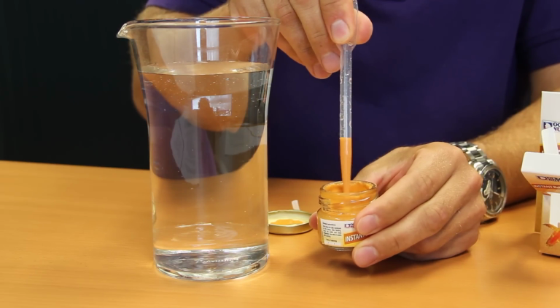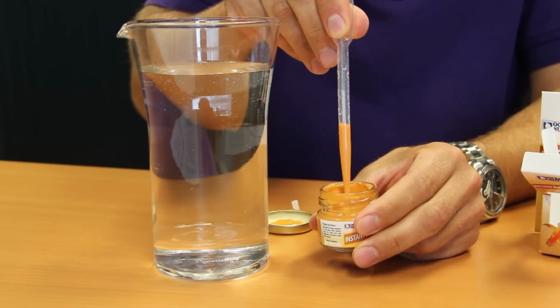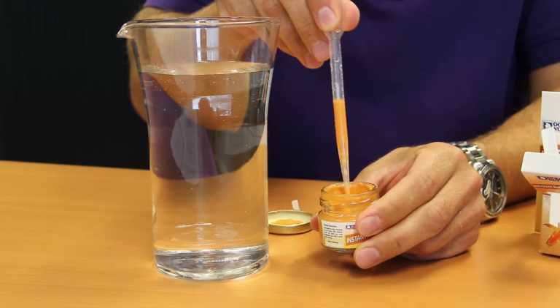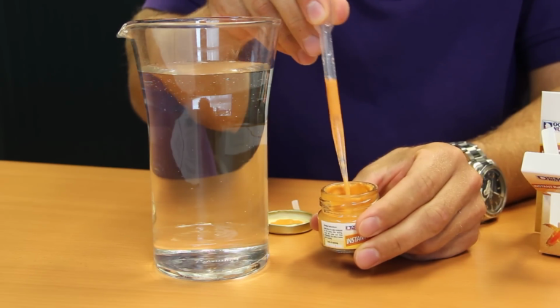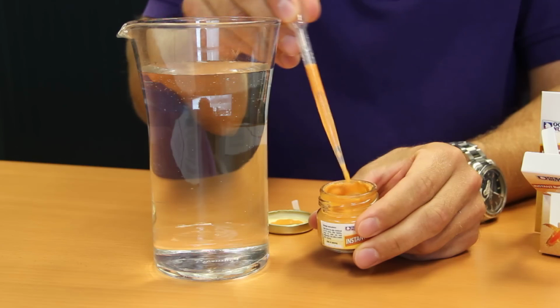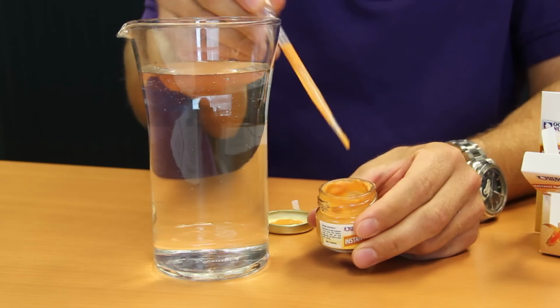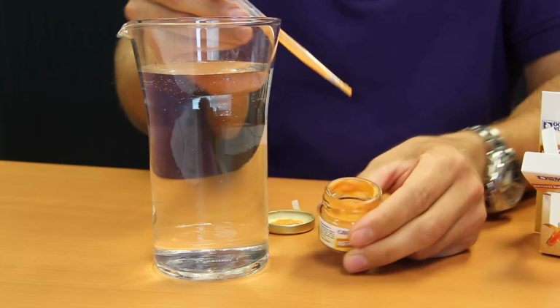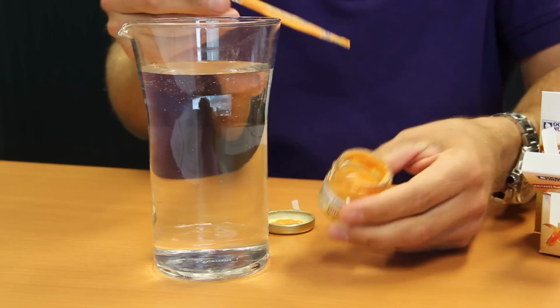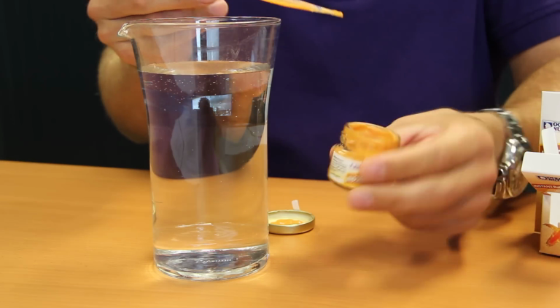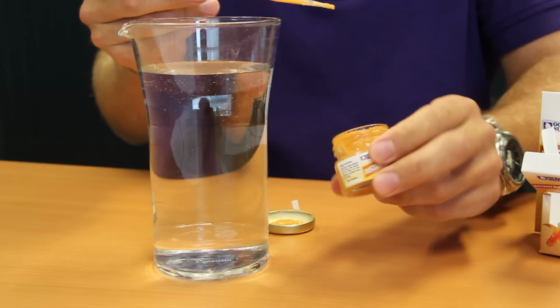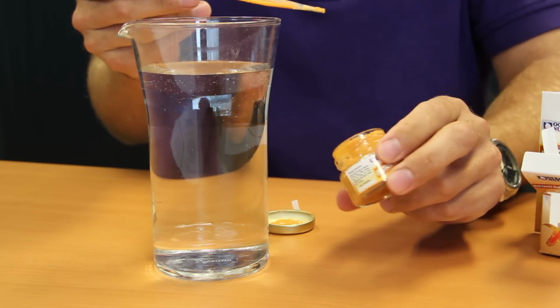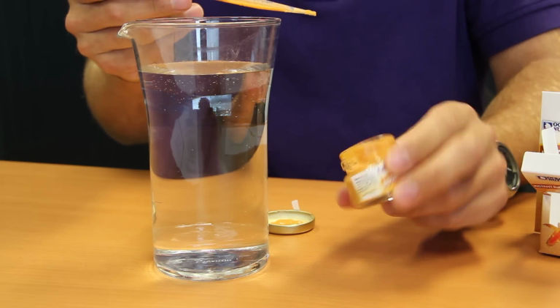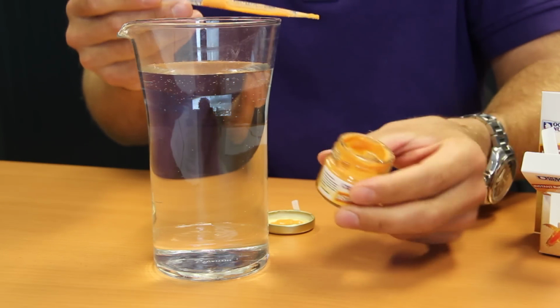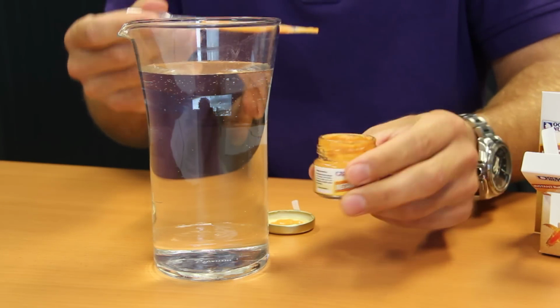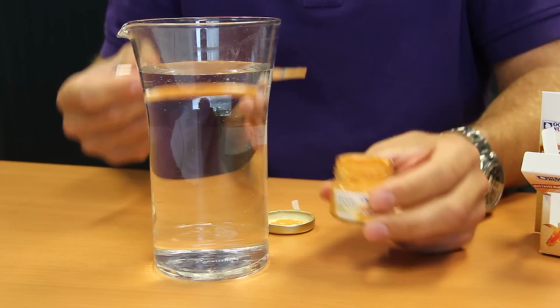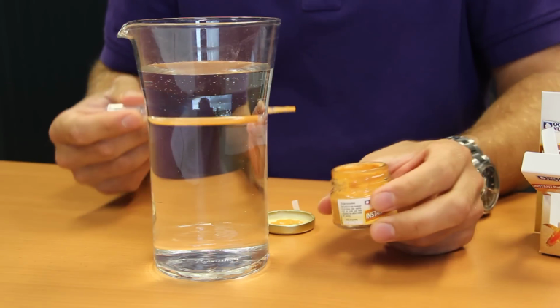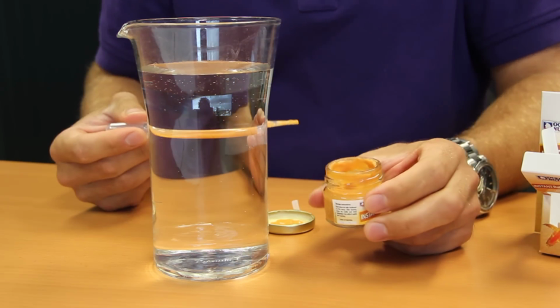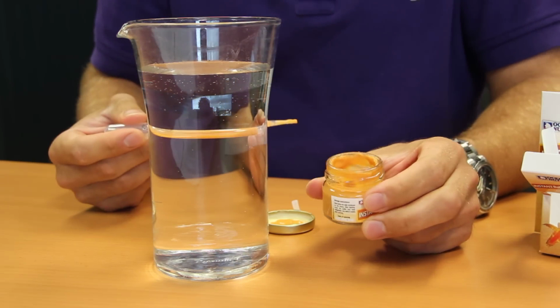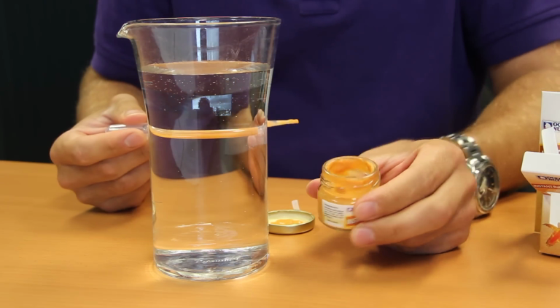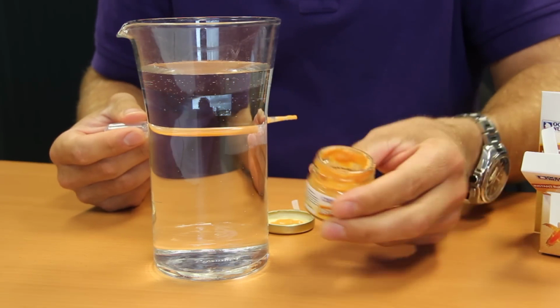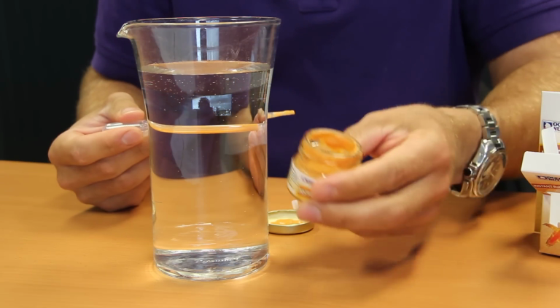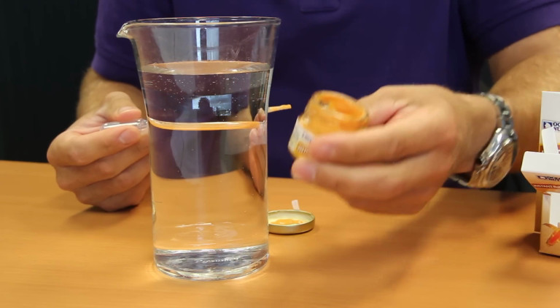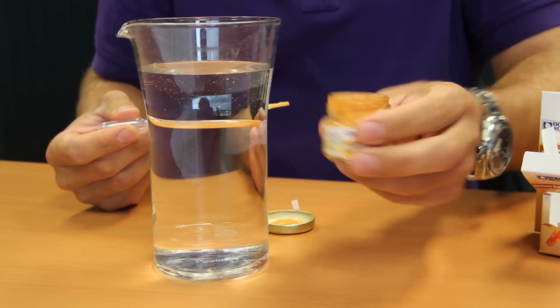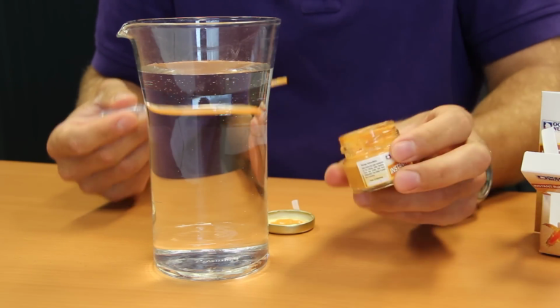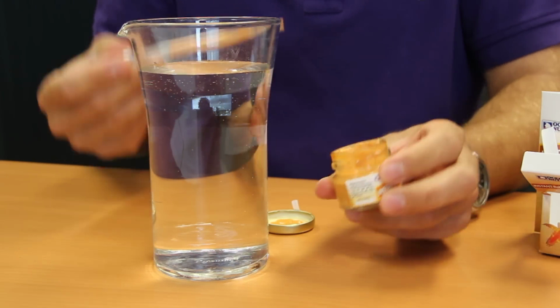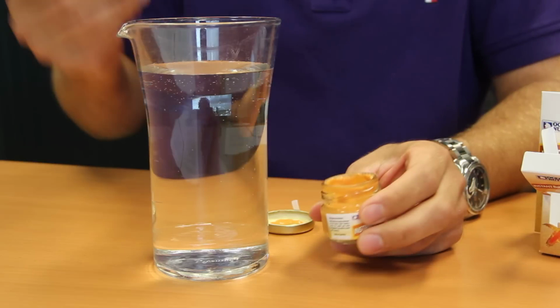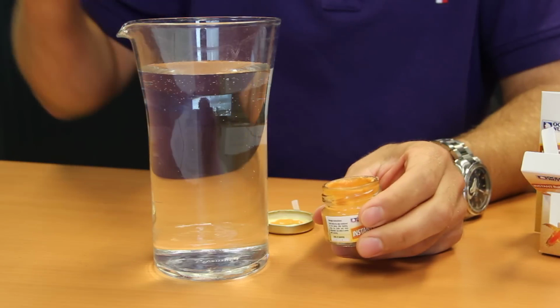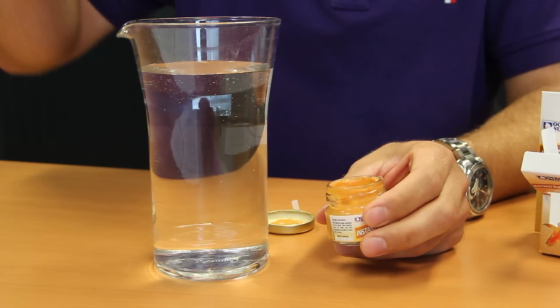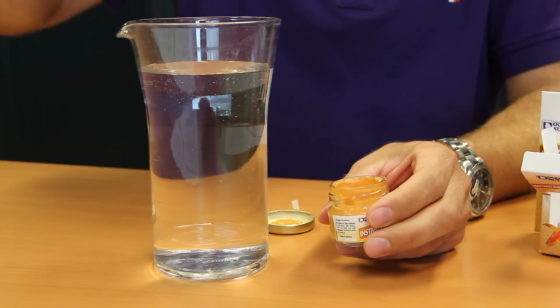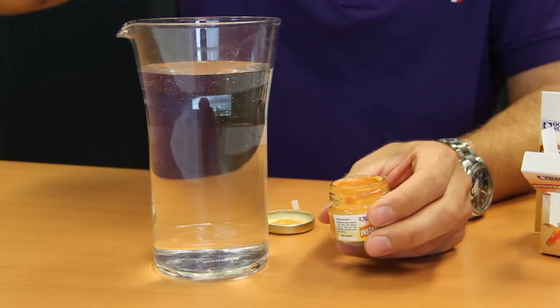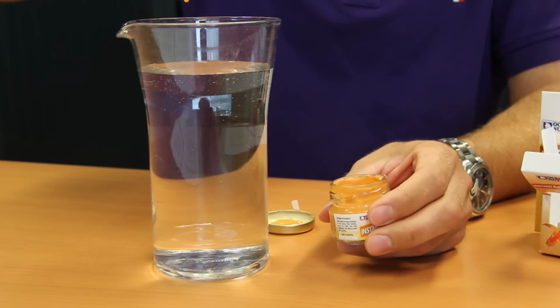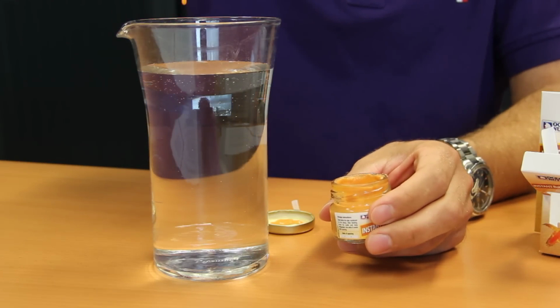You just take a bottle of Instant Brine Shrimp, open the lid, and feed your fish. Very easy.